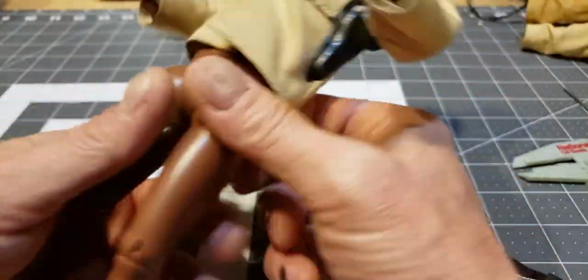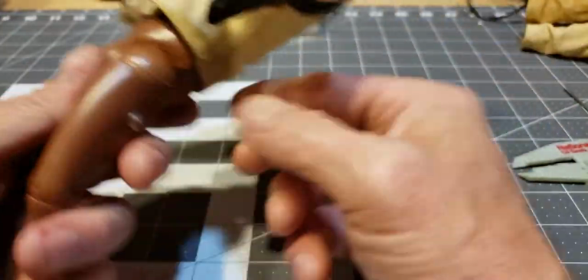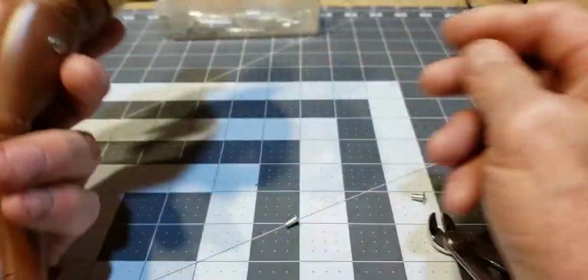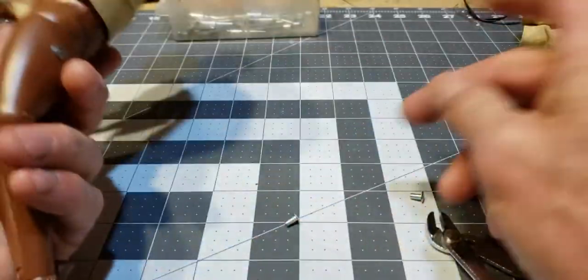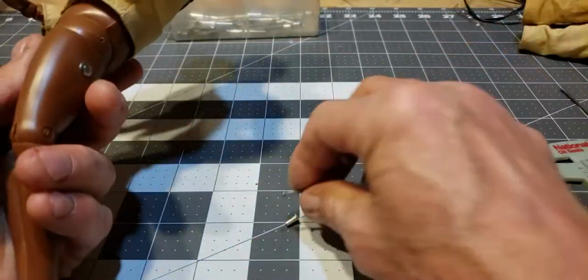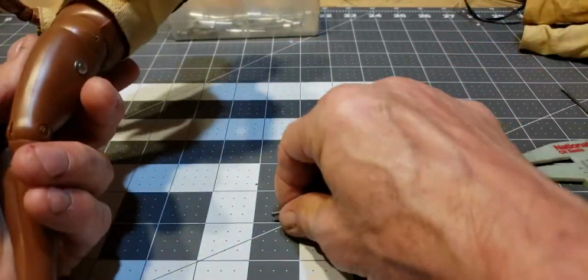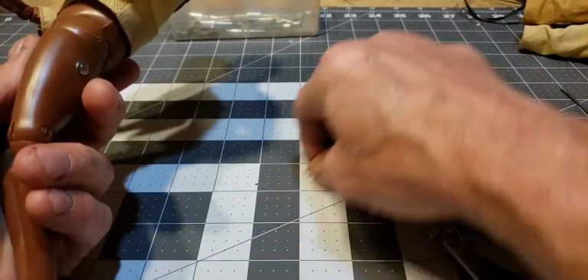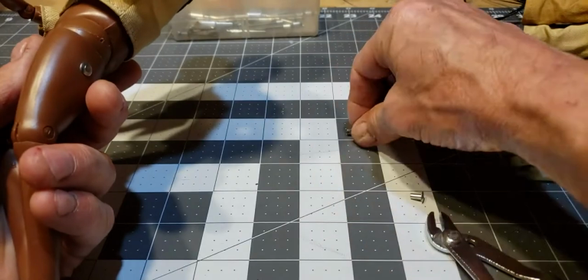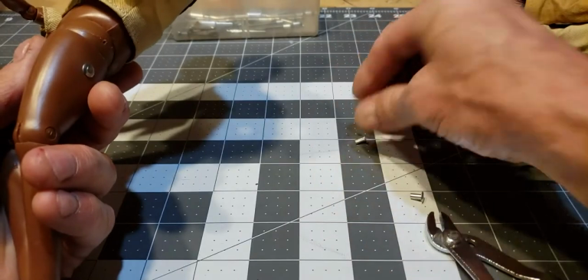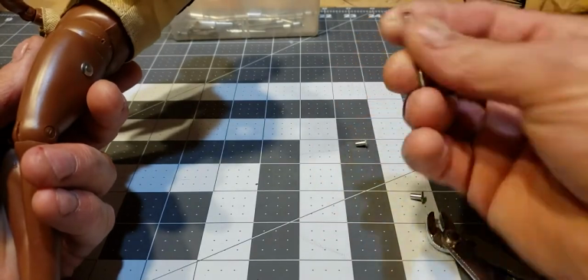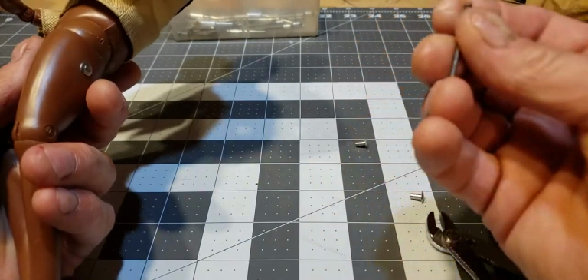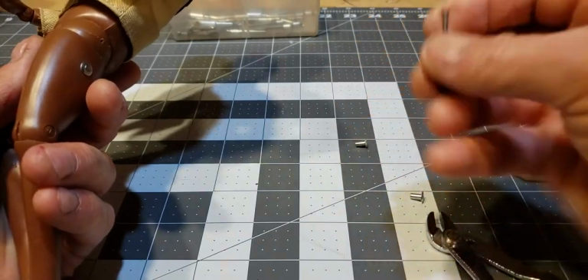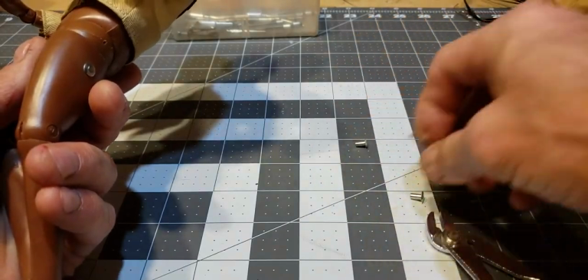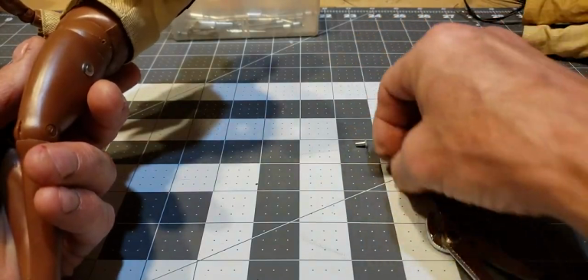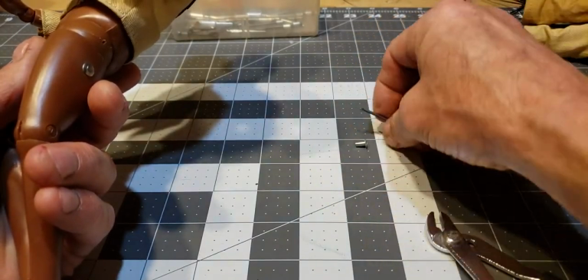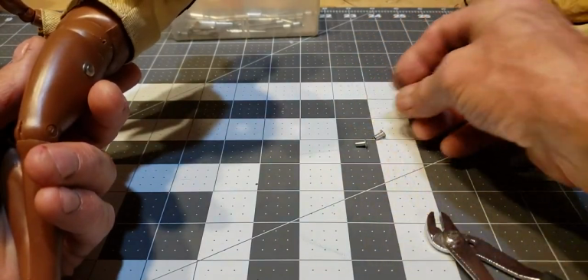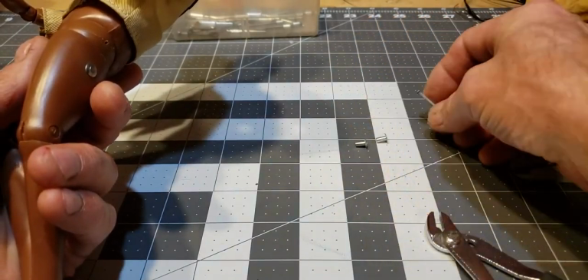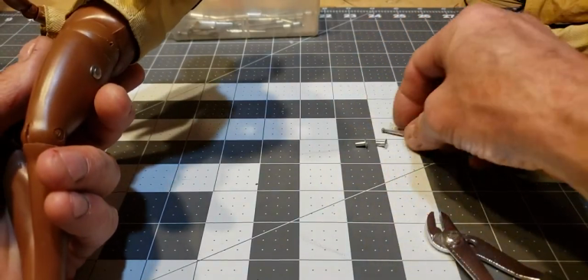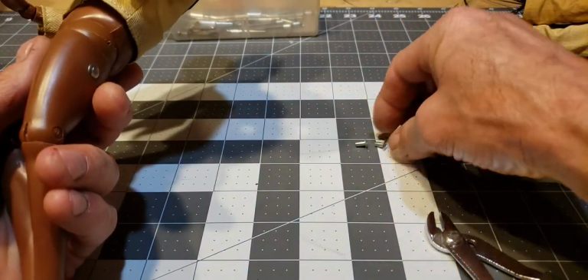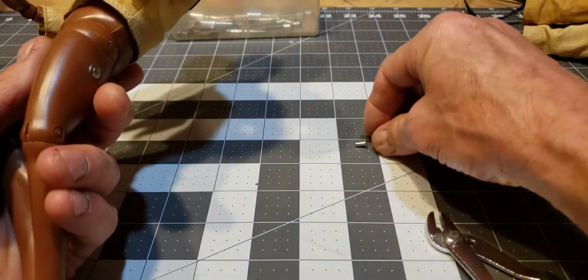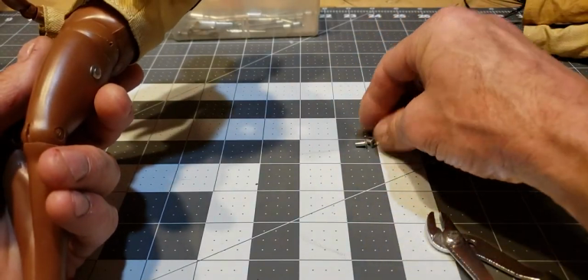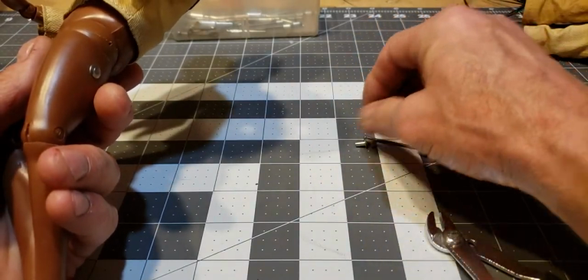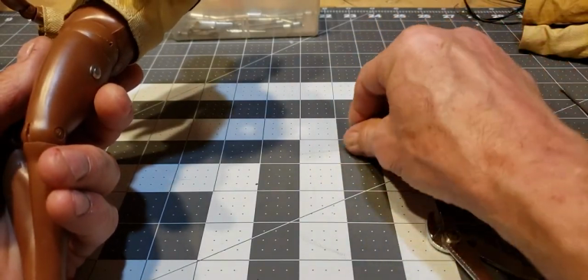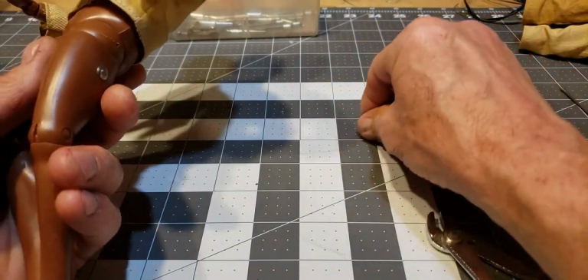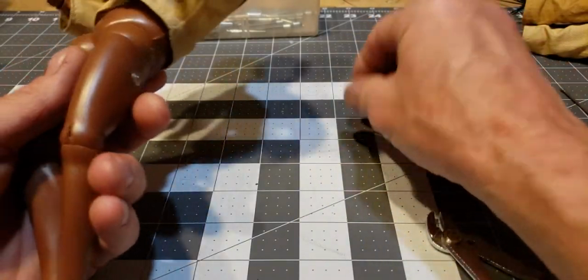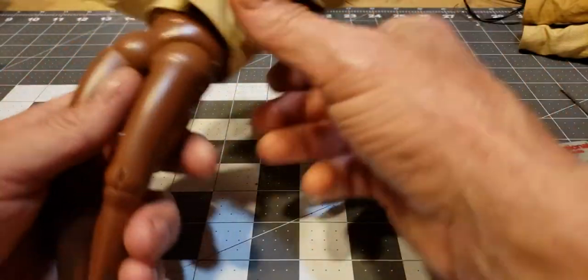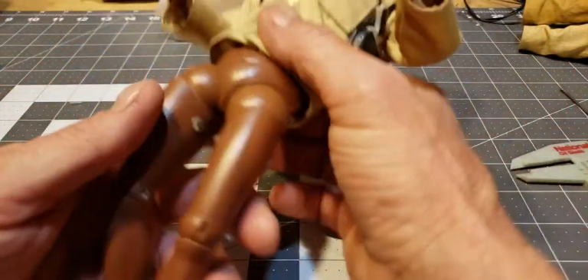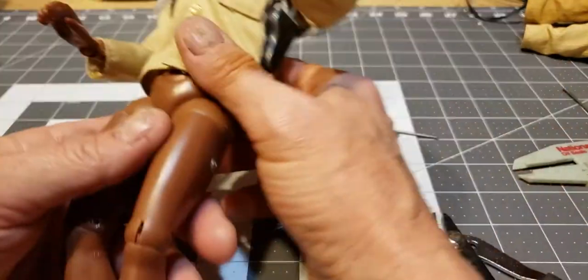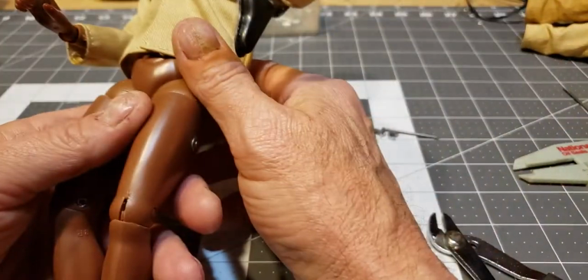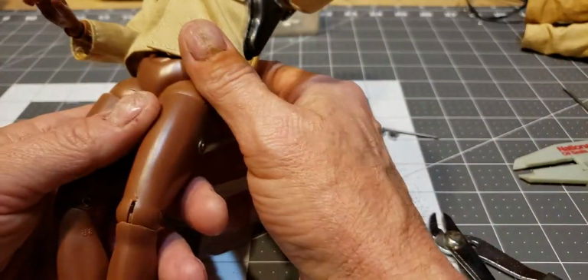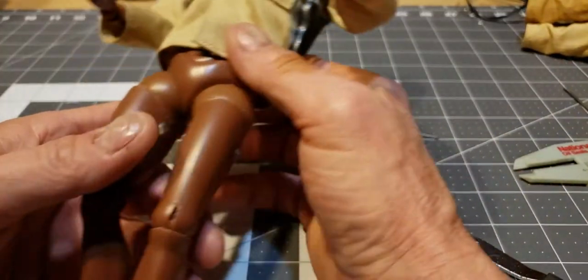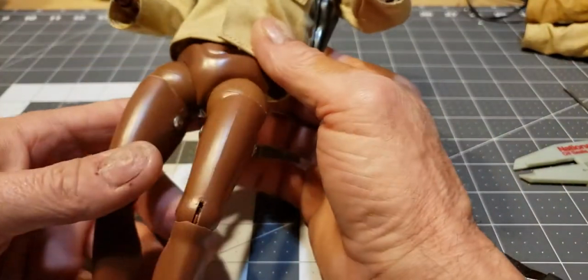Pretty simple fix. Rivets are cheap — I said you can buy them anywhere. Any hardware store will have those things.